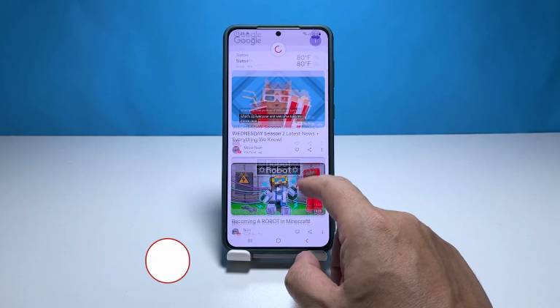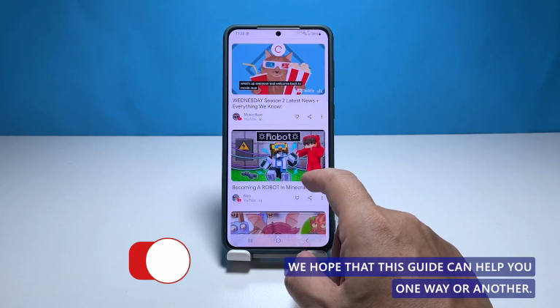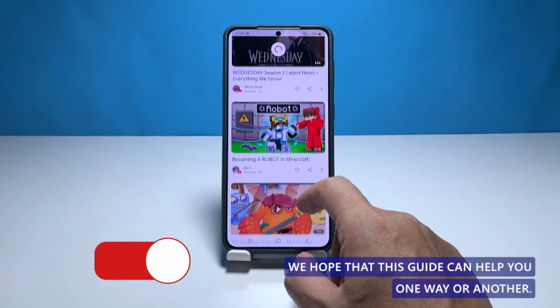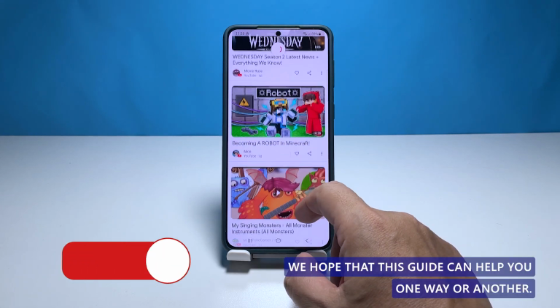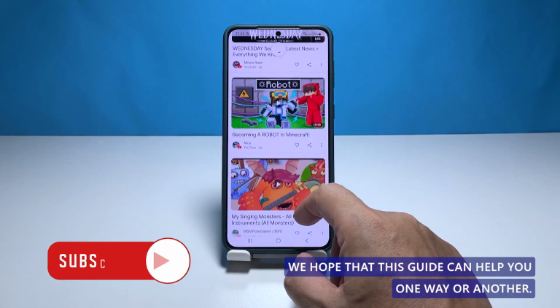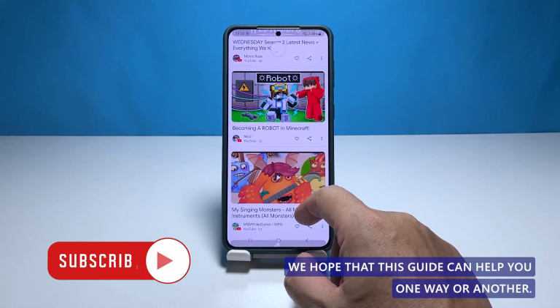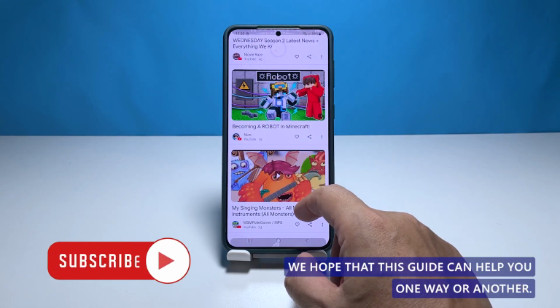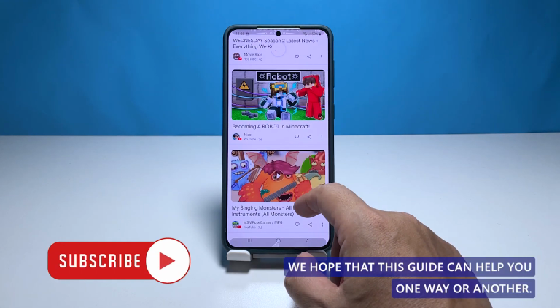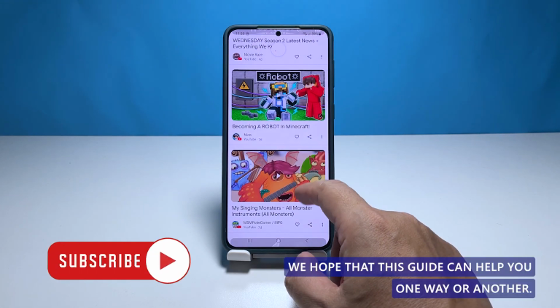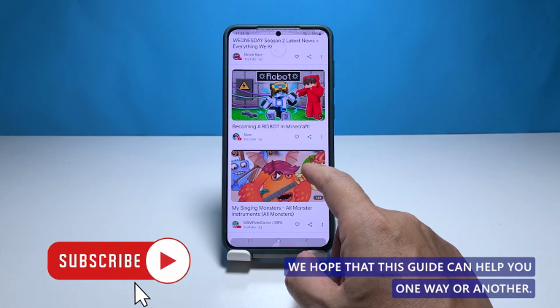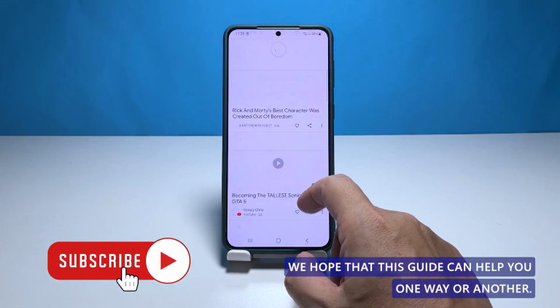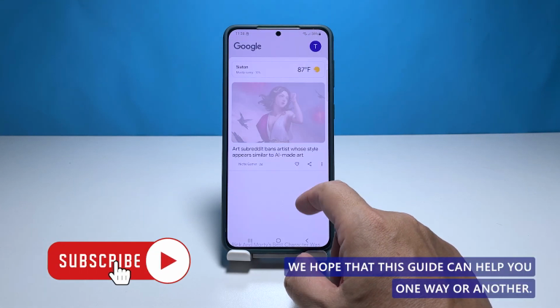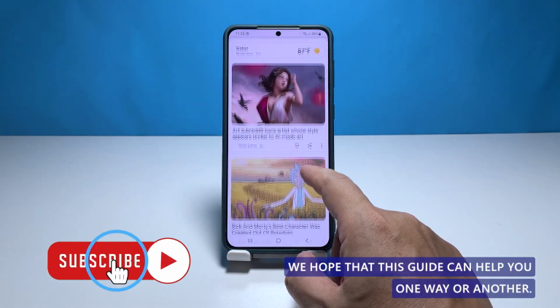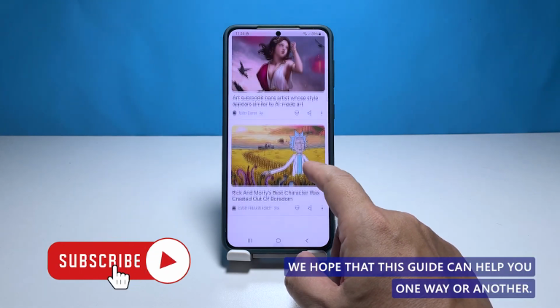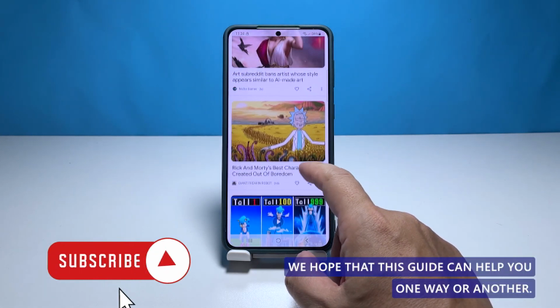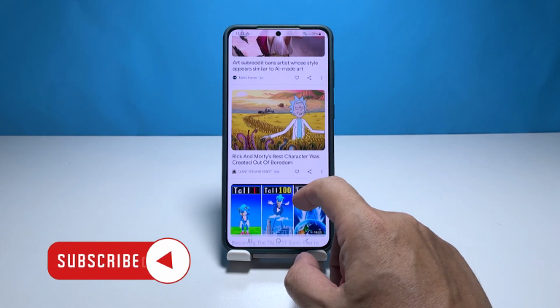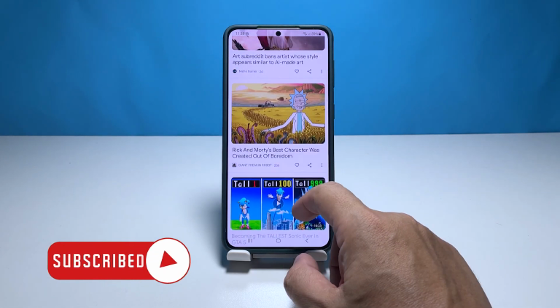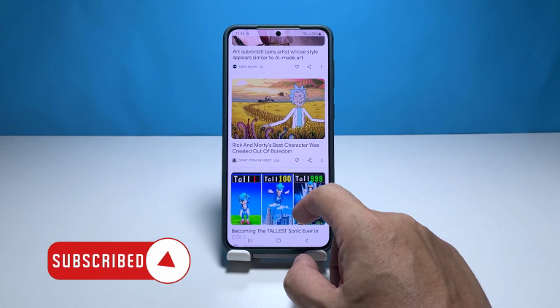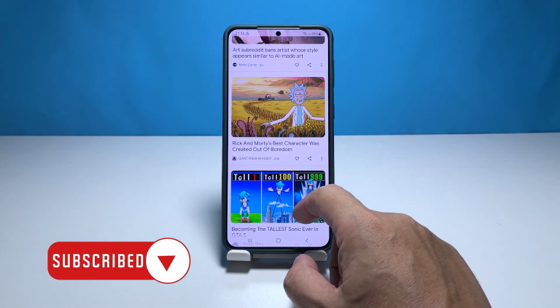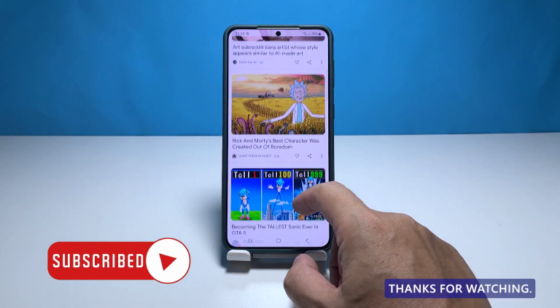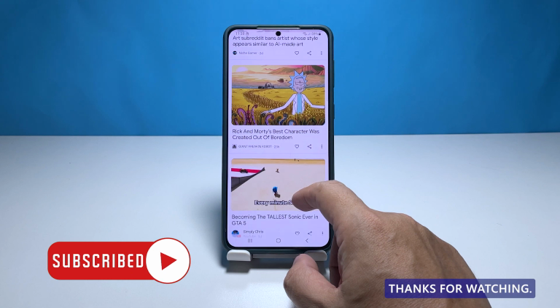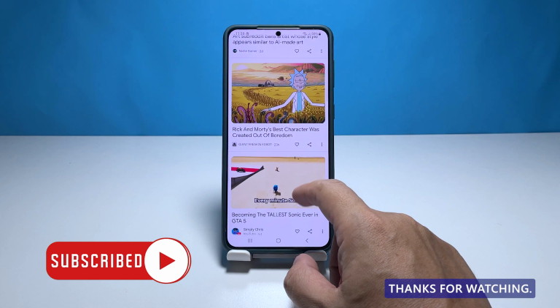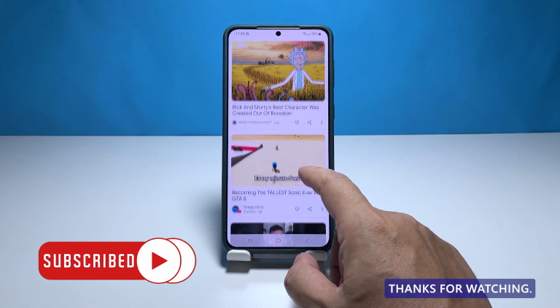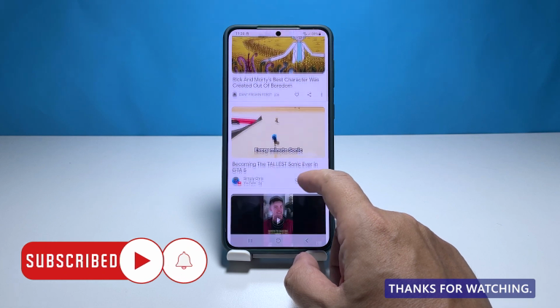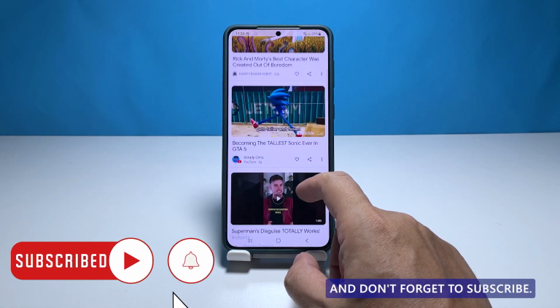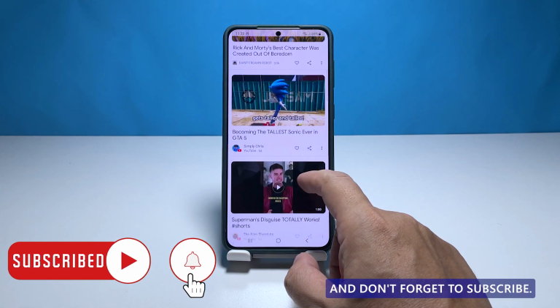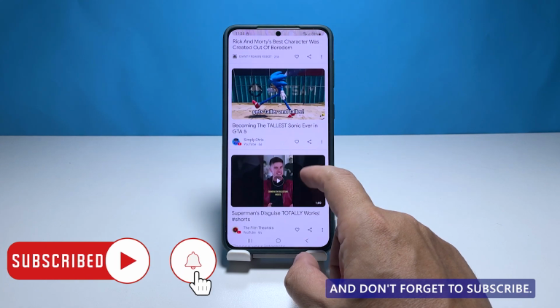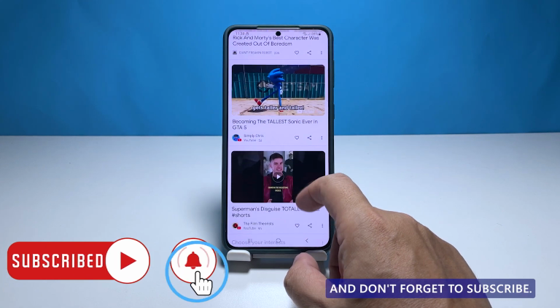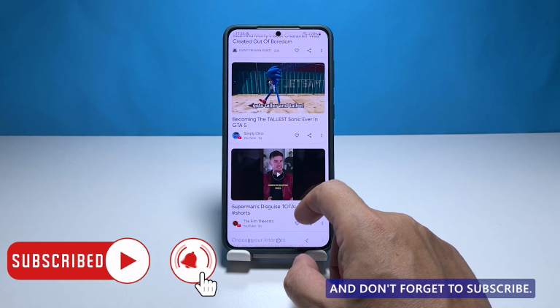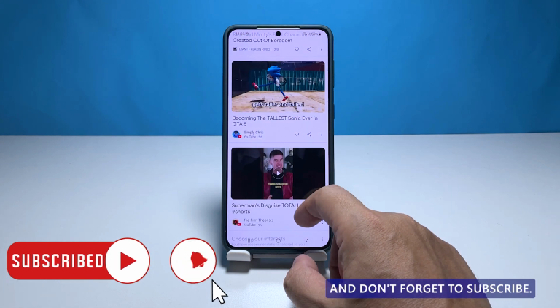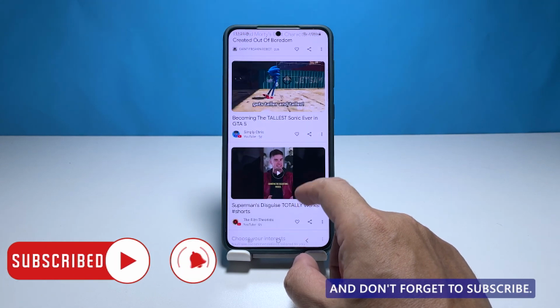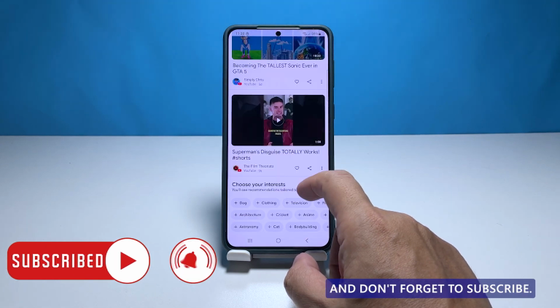We hope that this guide can help you one way or another. Thanks for watching and don't forget to subscribe.